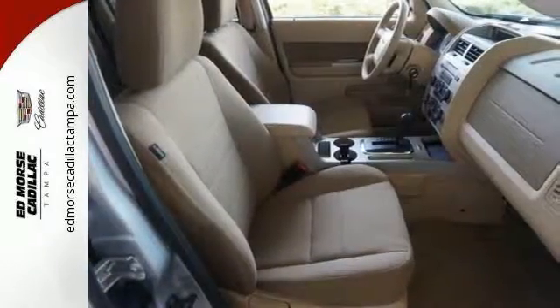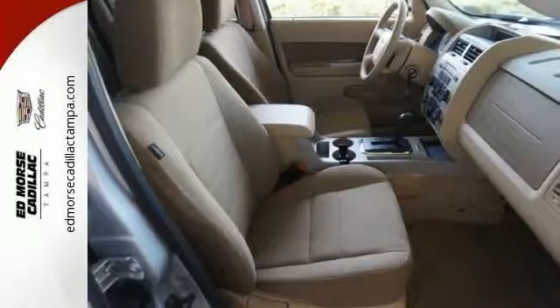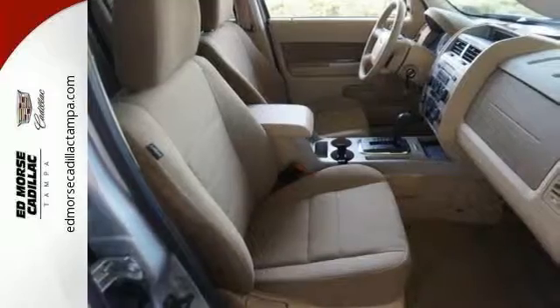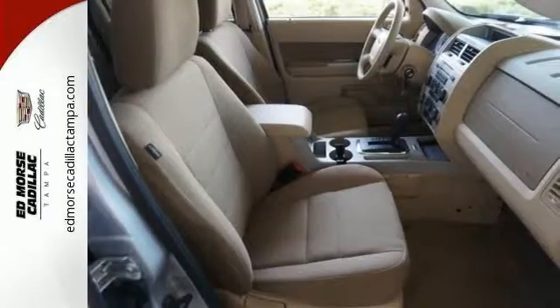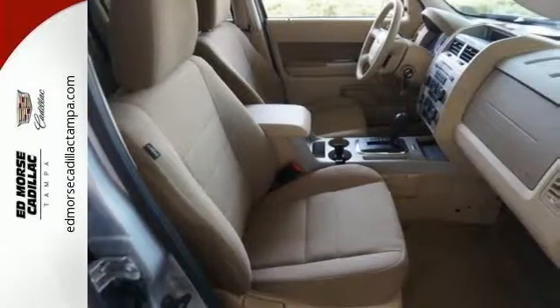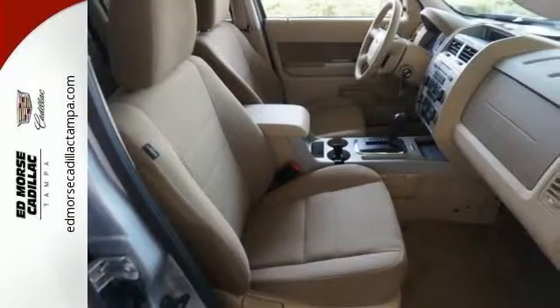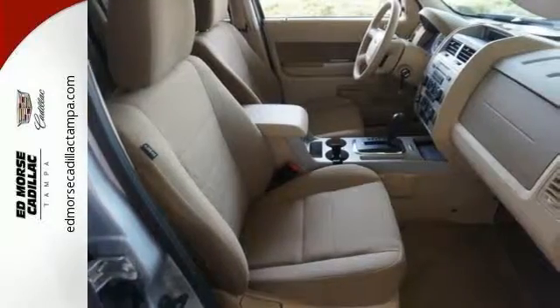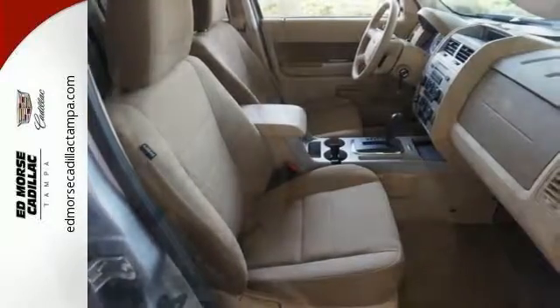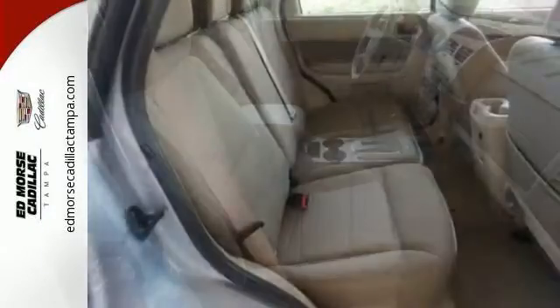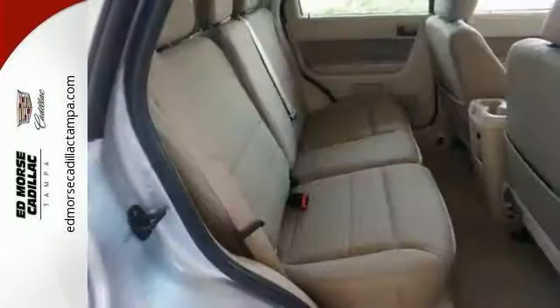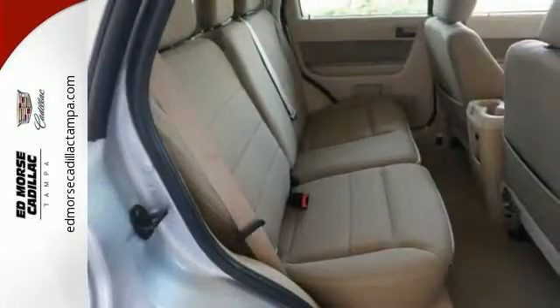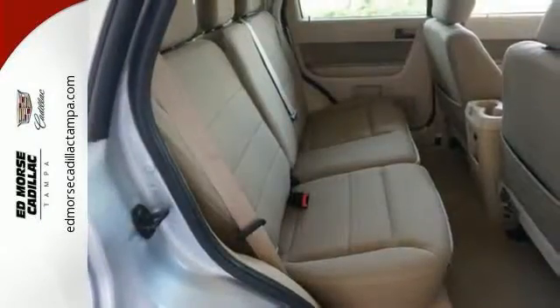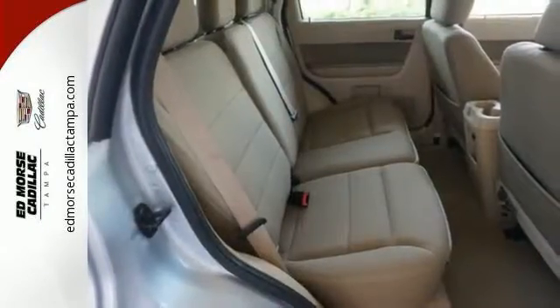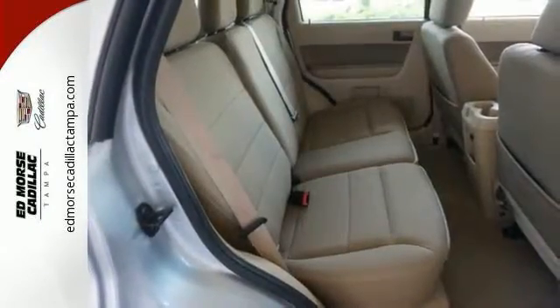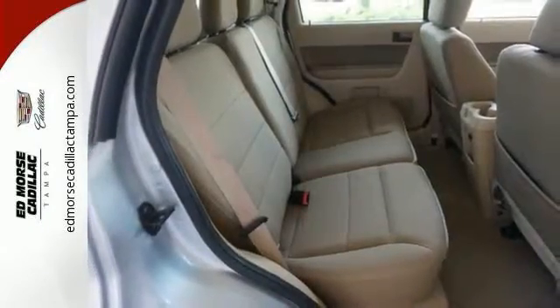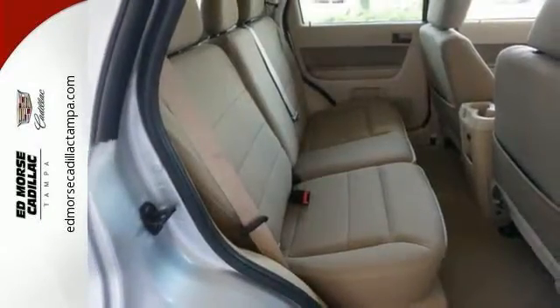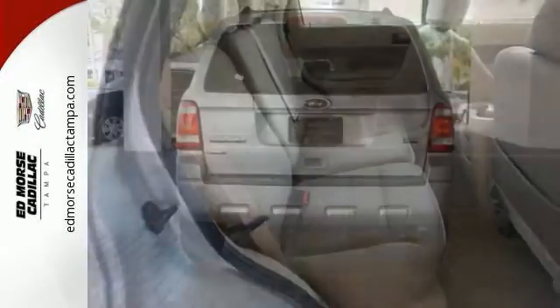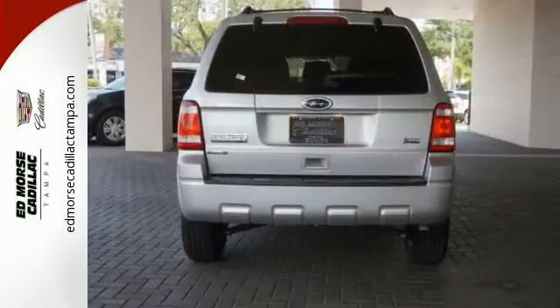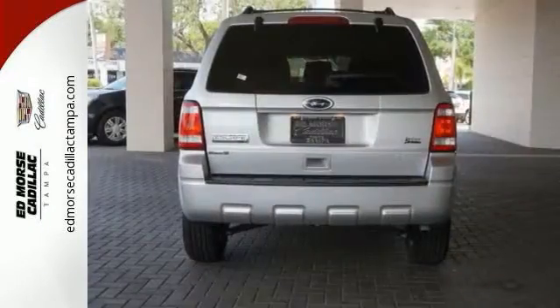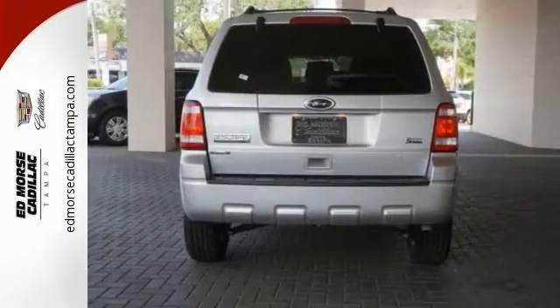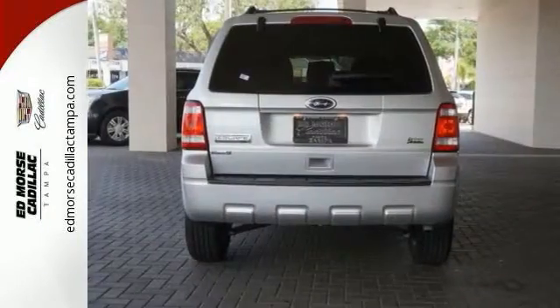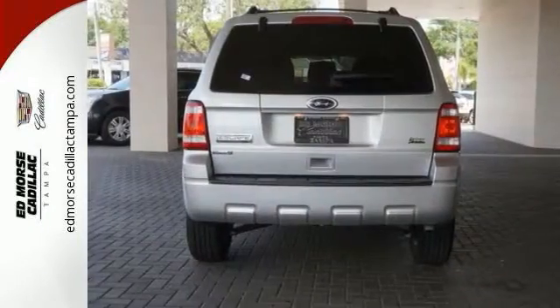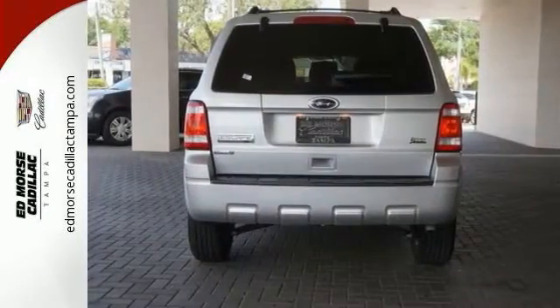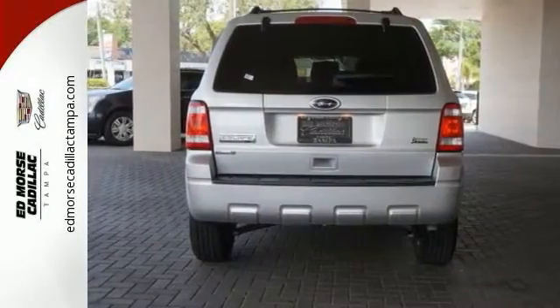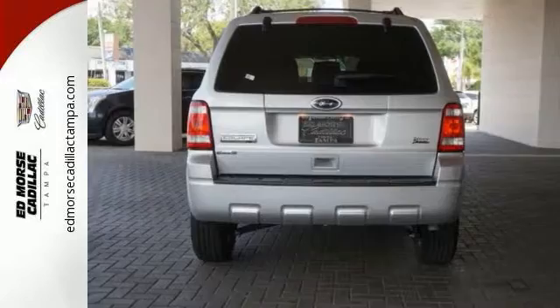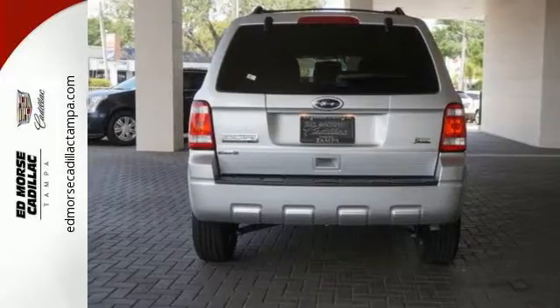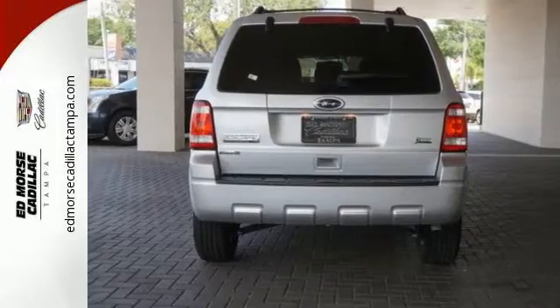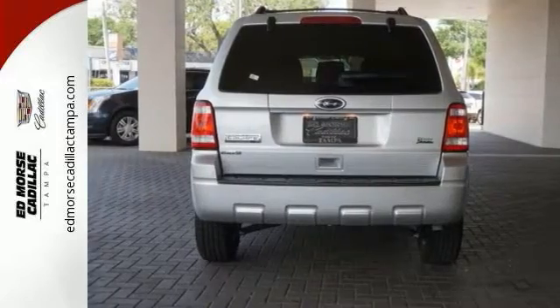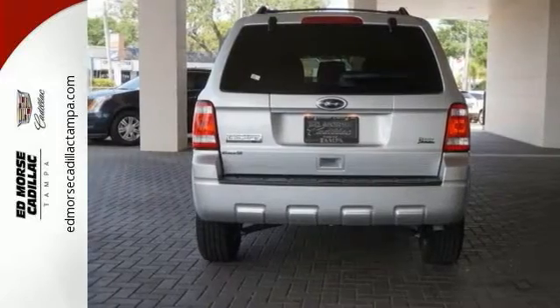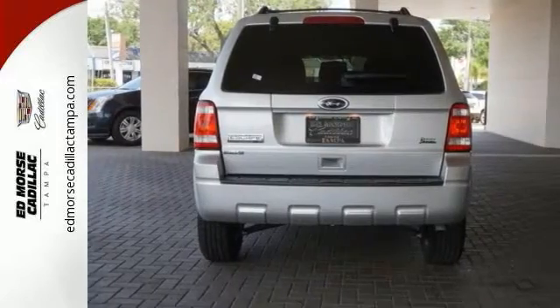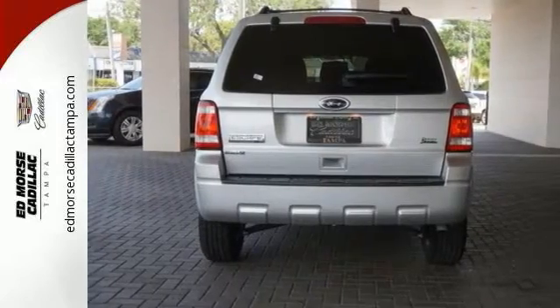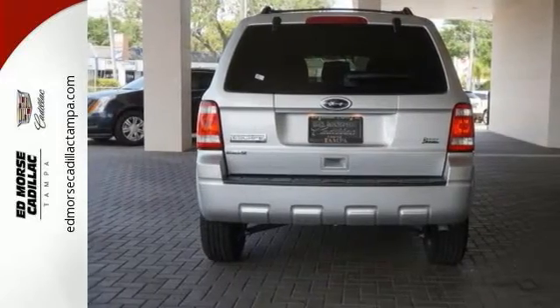The acclaimed Escape has a spacious interior and loads of cargo room. It's big on everything you want, except the price.